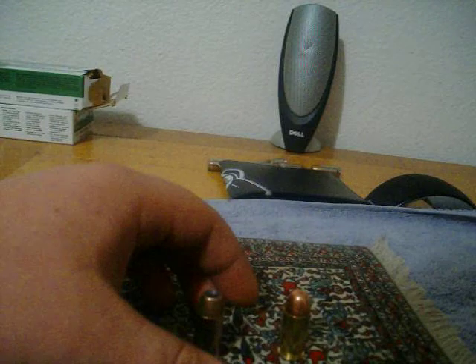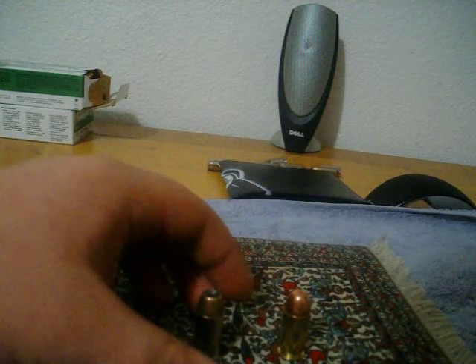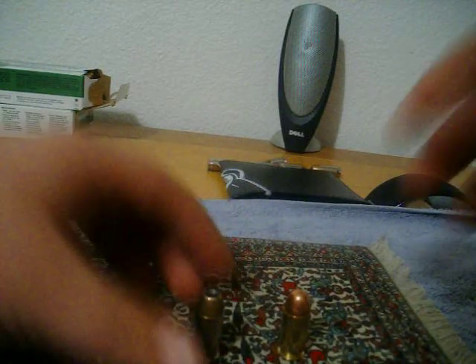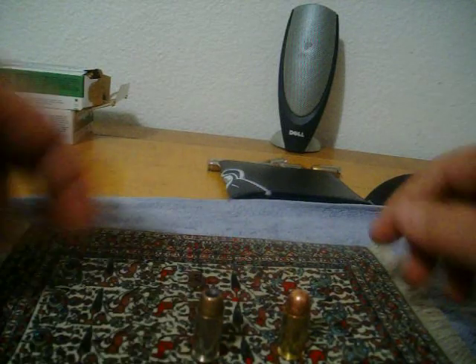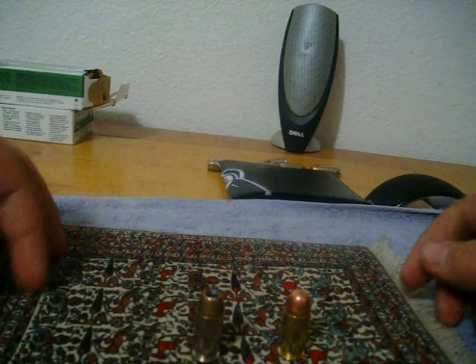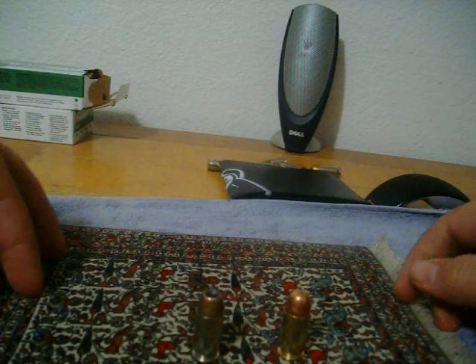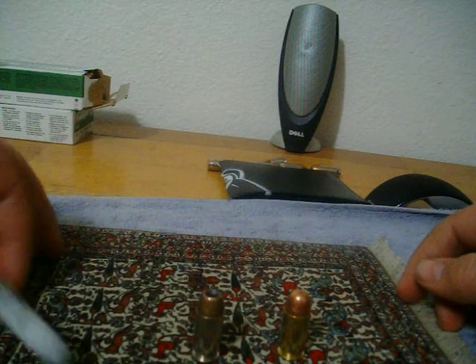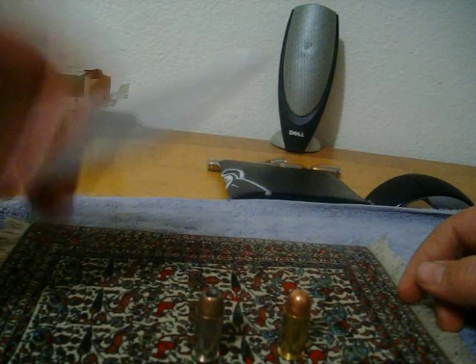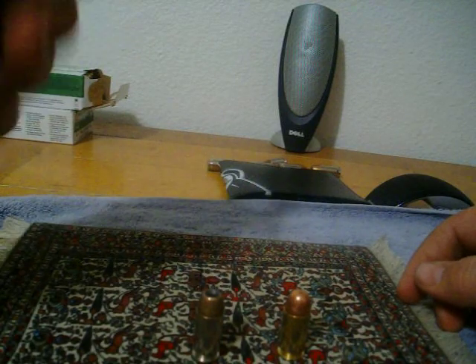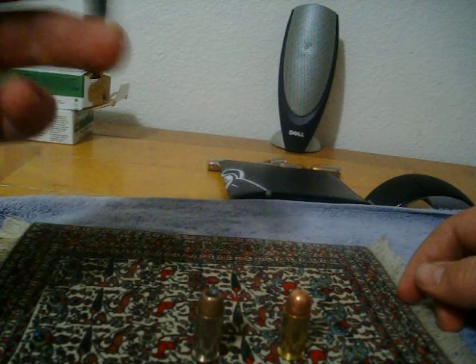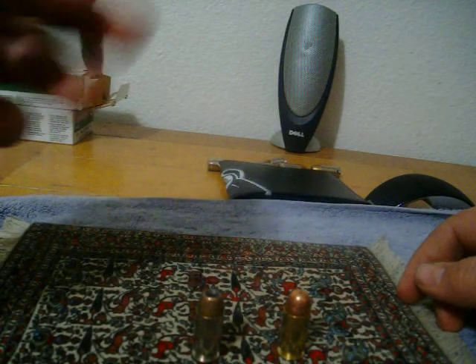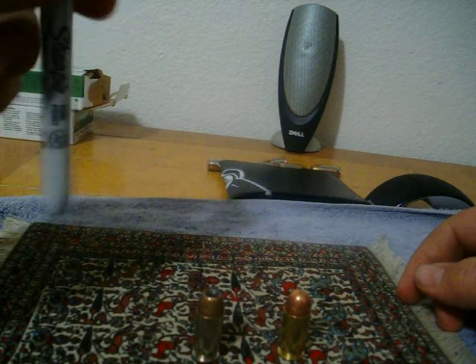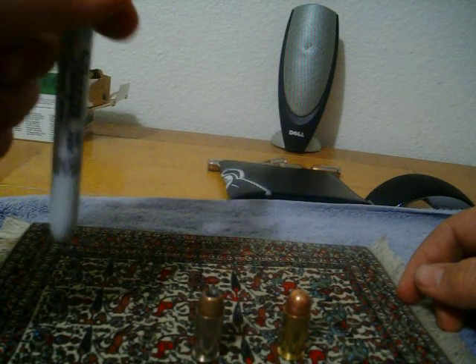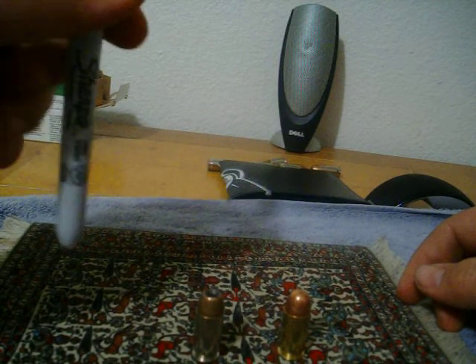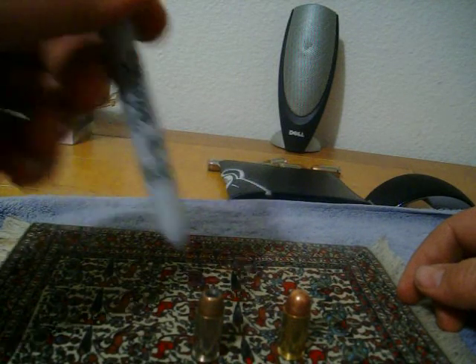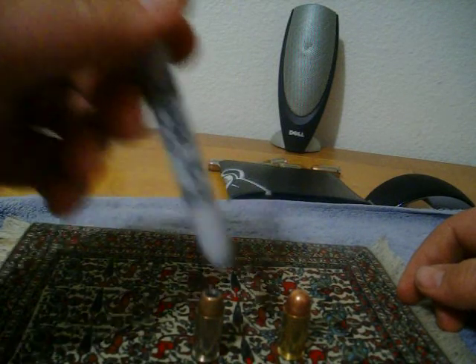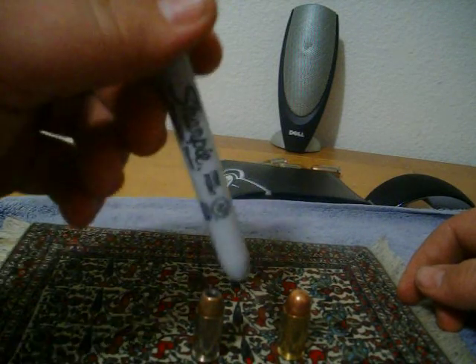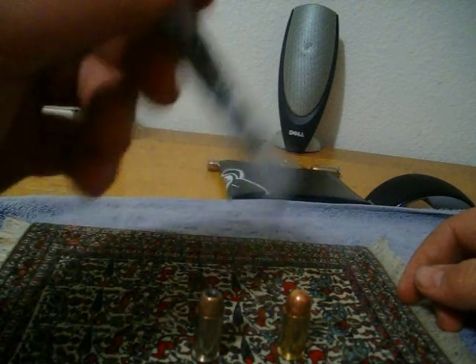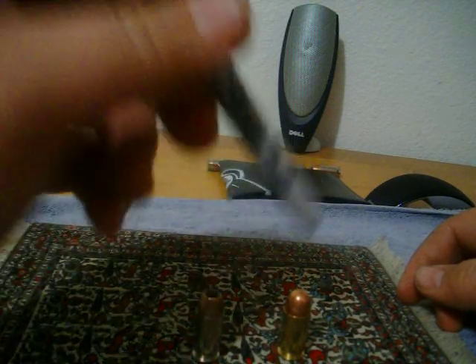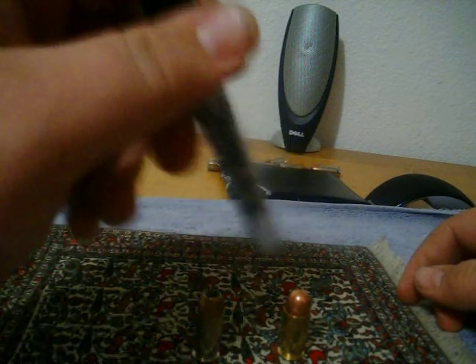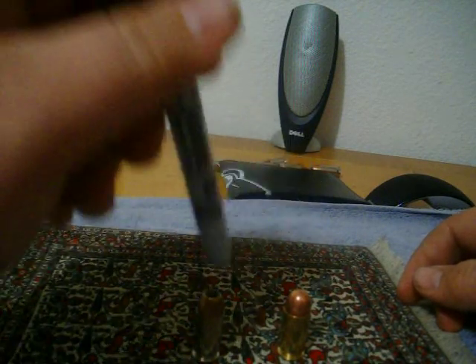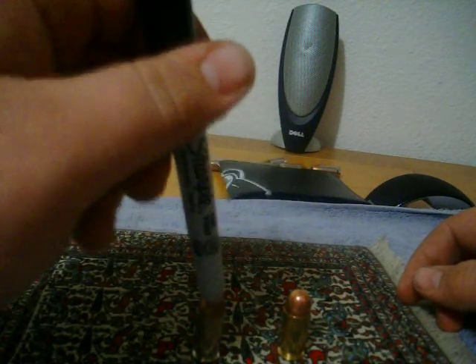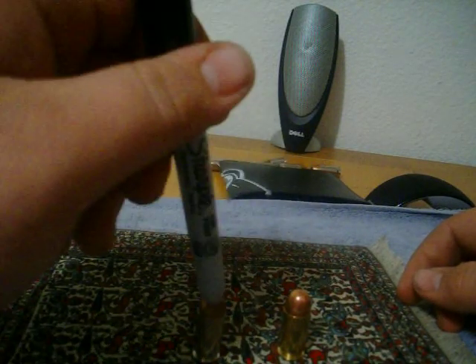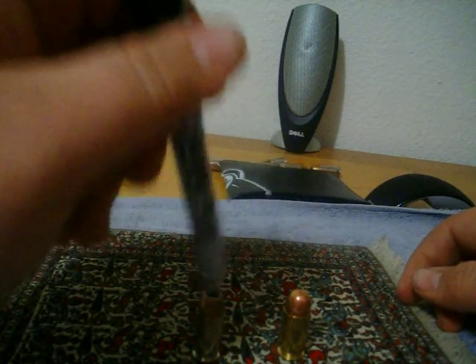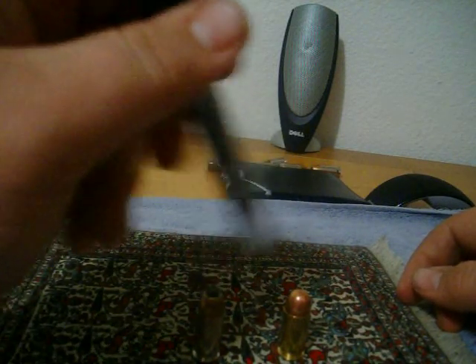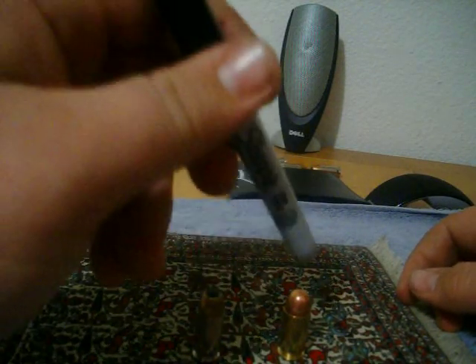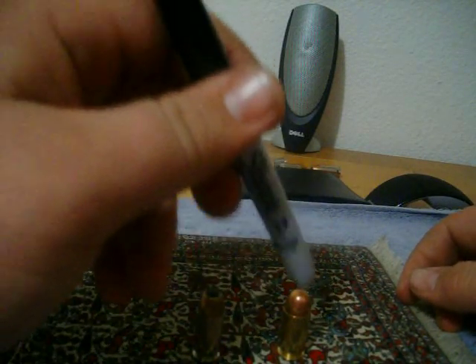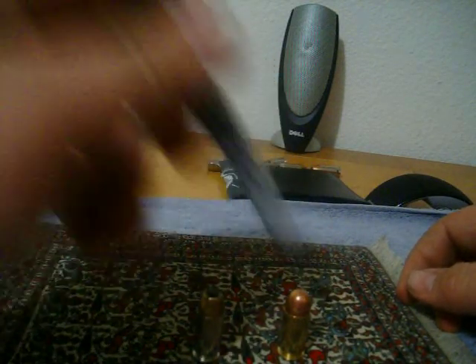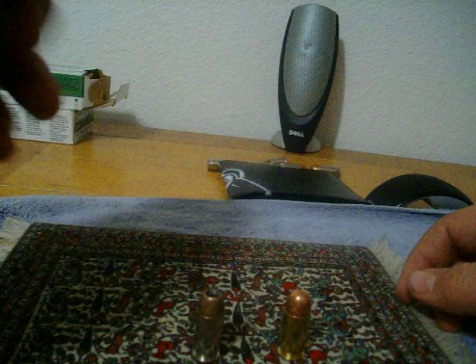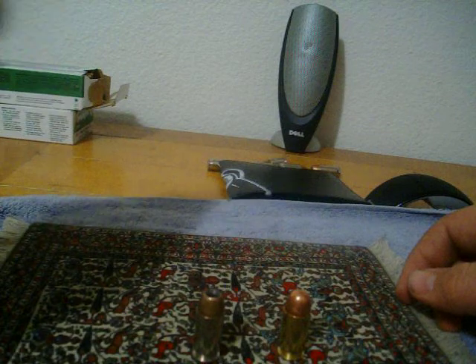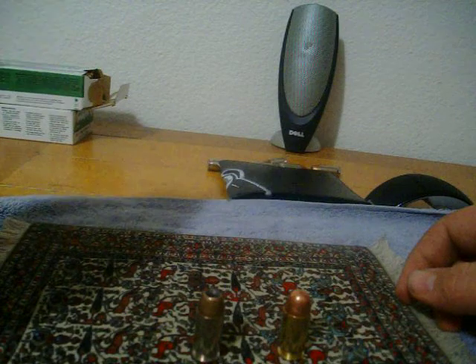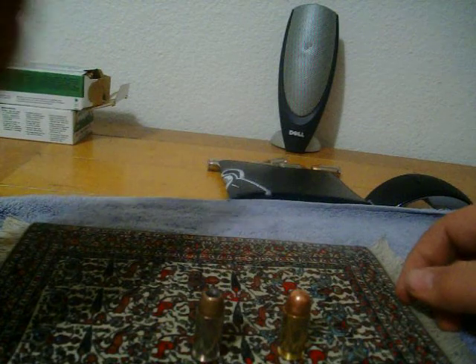Hey guys, first tutorial and it's a big one. Hollow Point vs Full Metal Jacket.